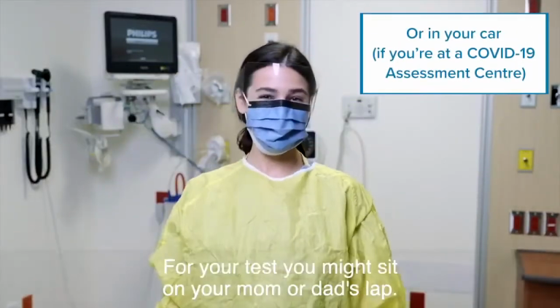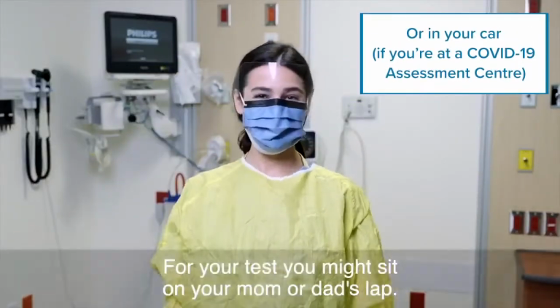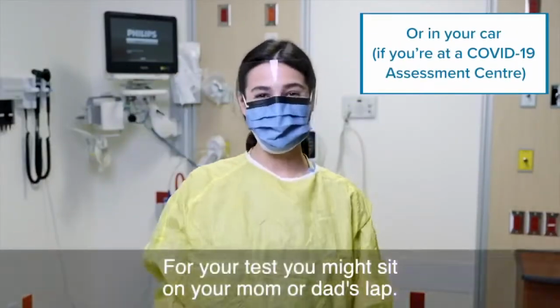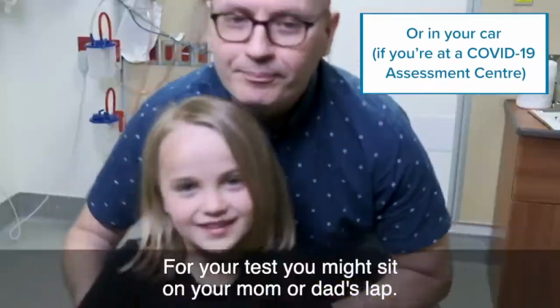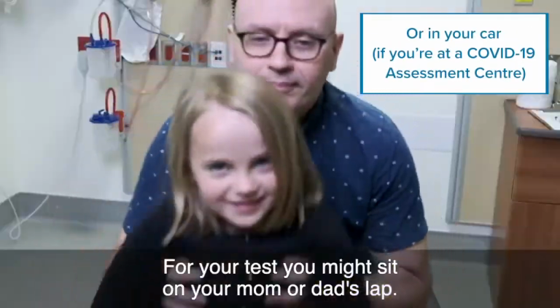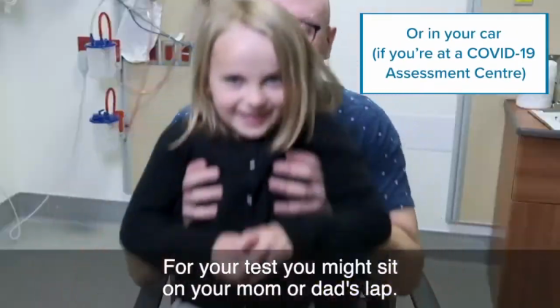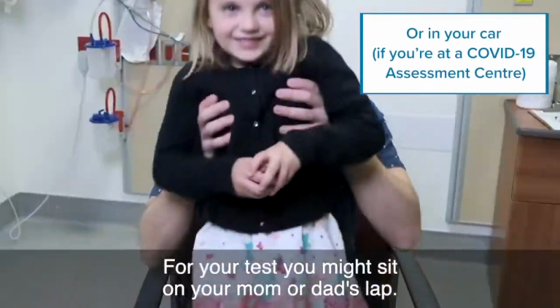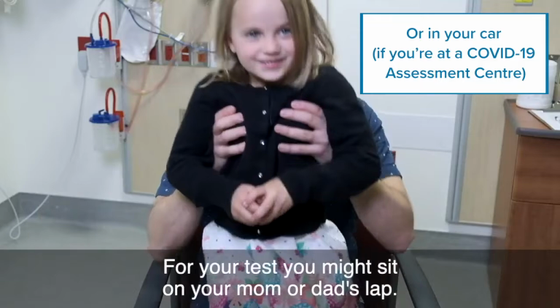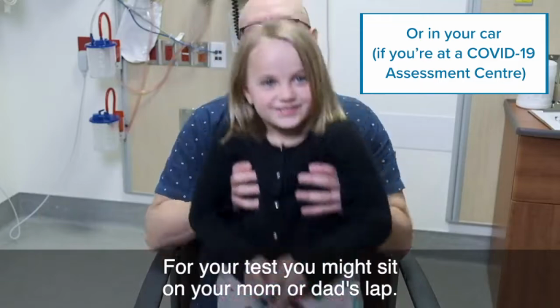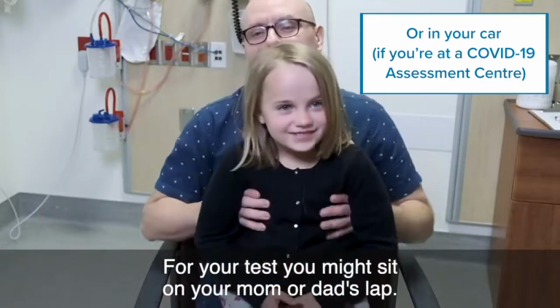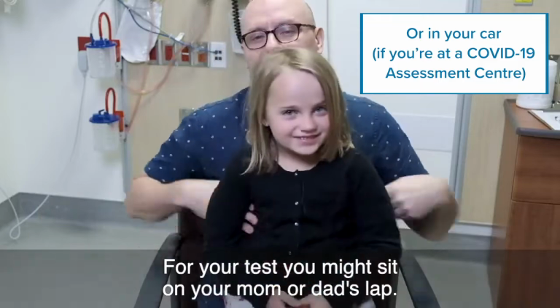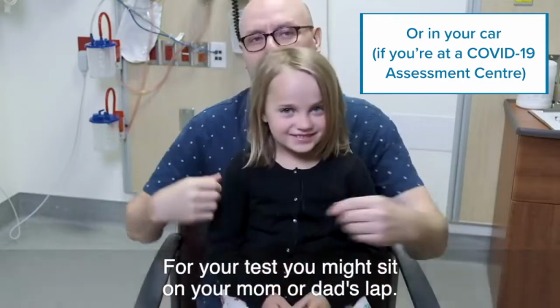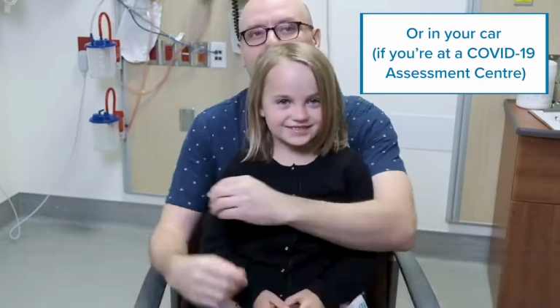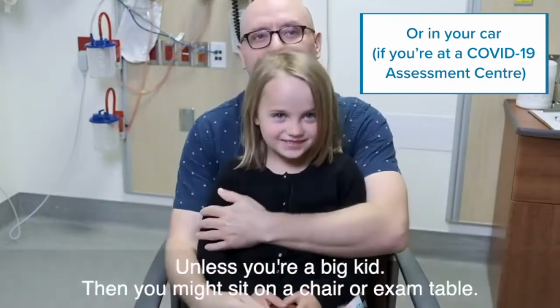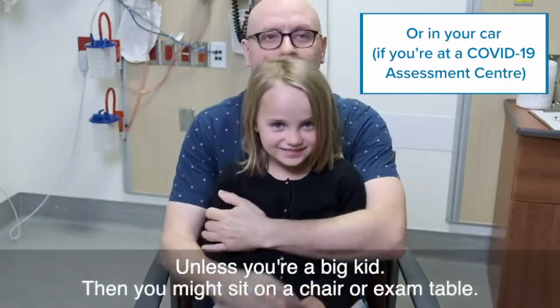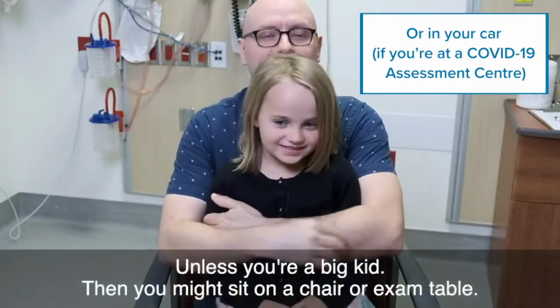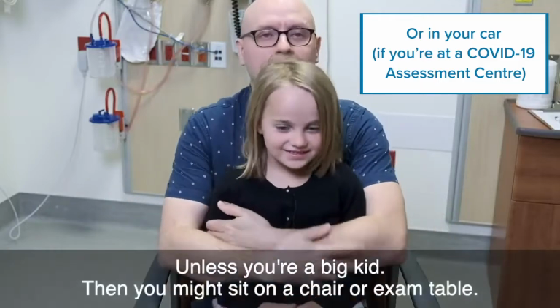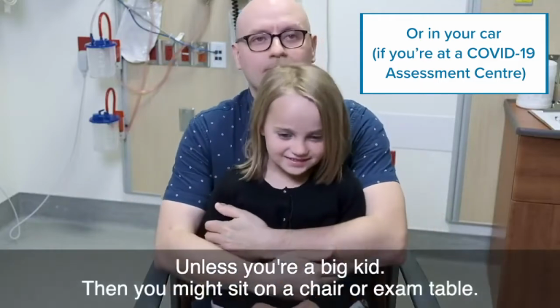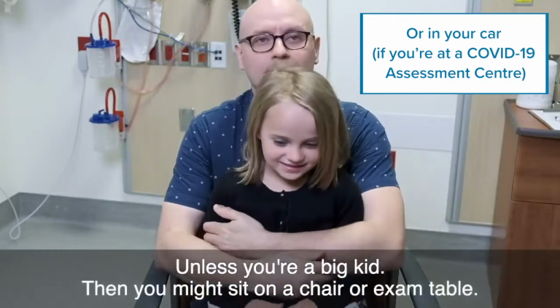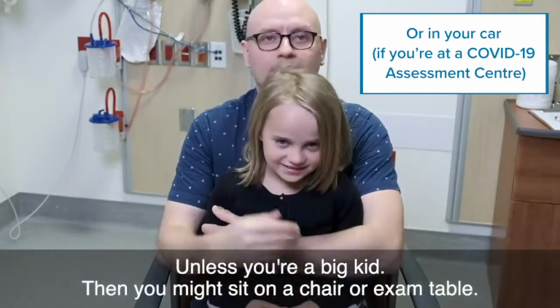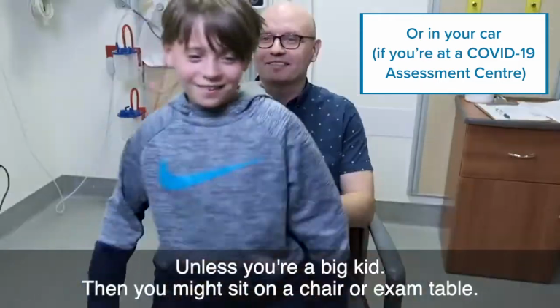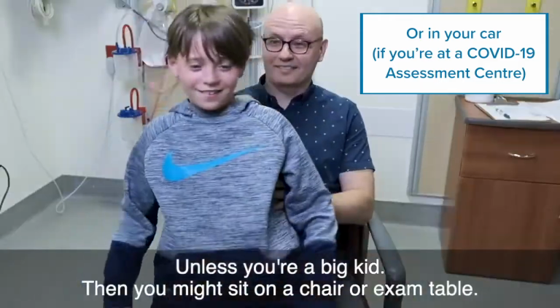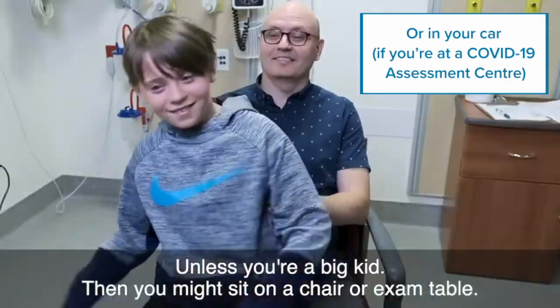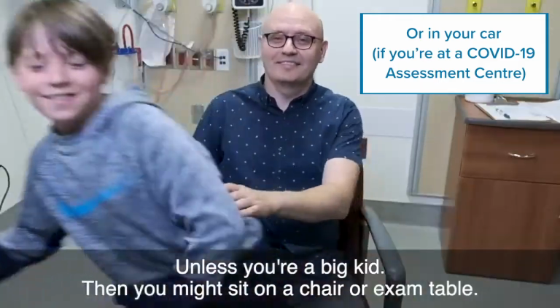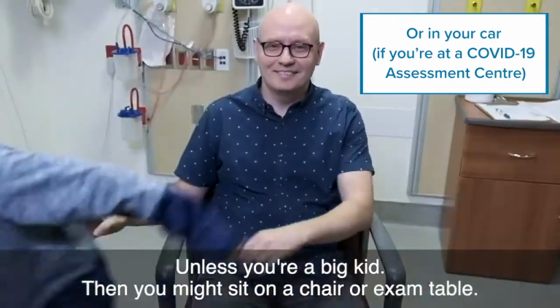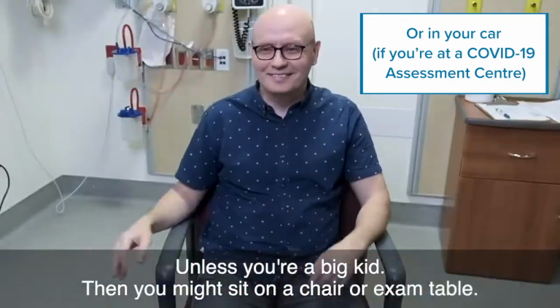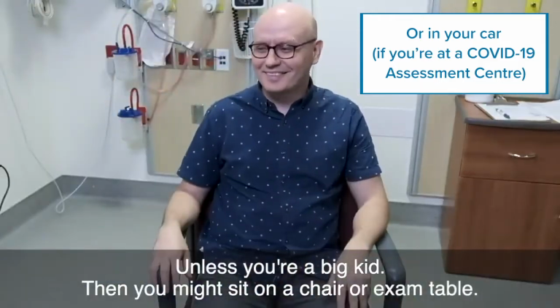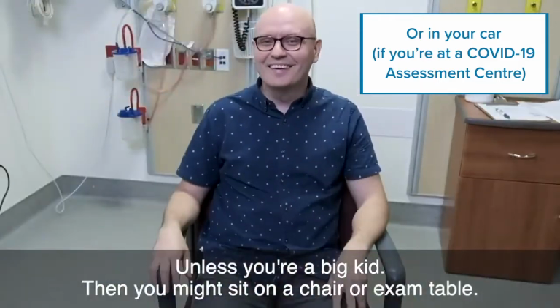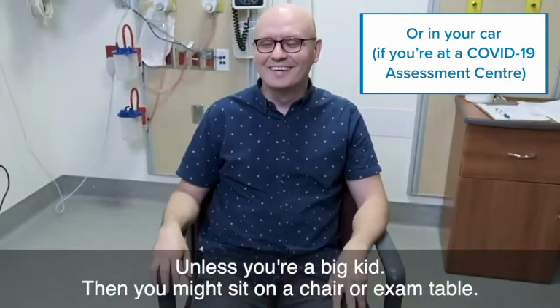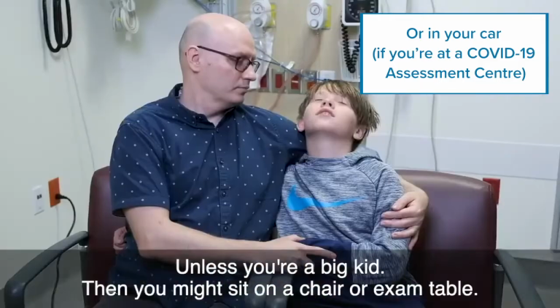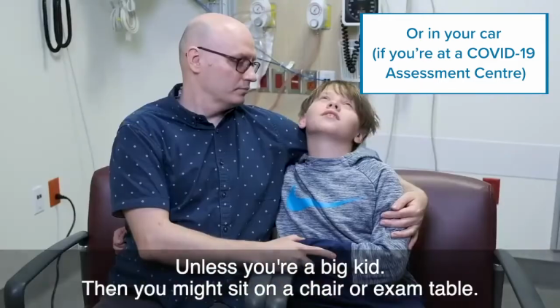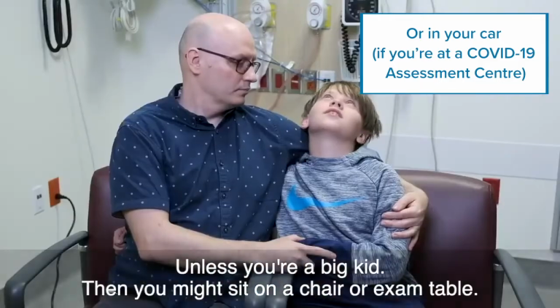For your test you might sit on your mom or dad's lap unless you're a big kid. Then you might sit on a chair or exam table.